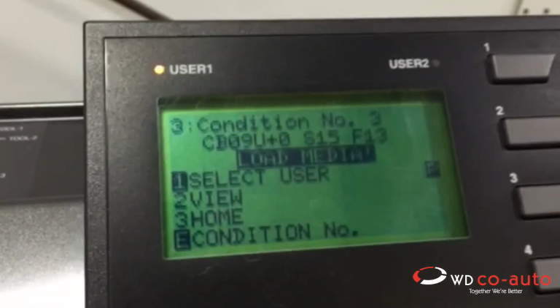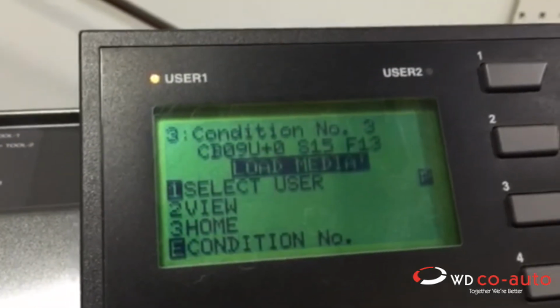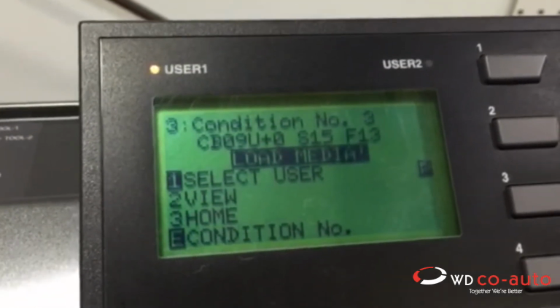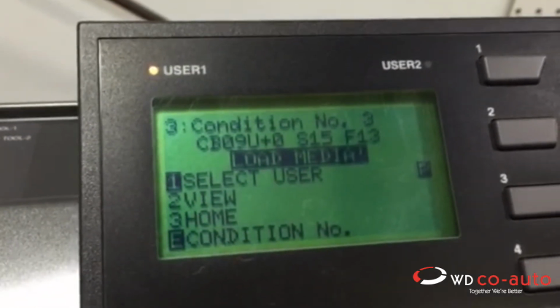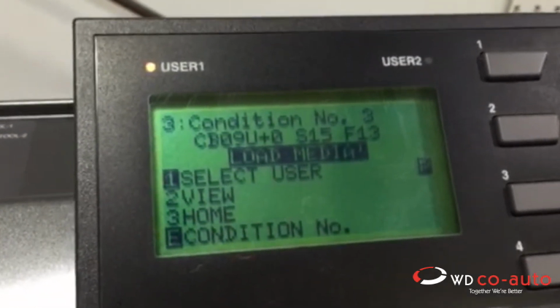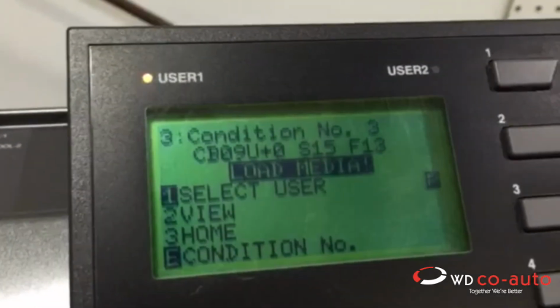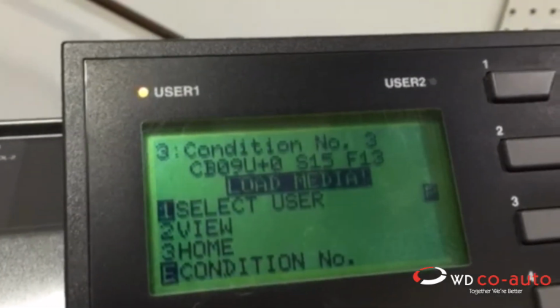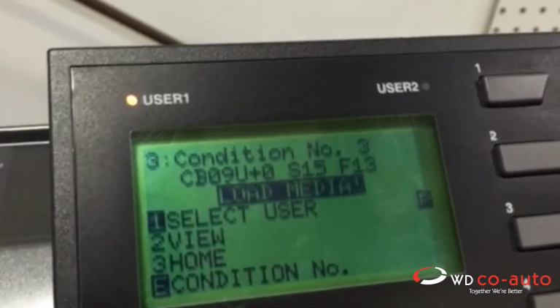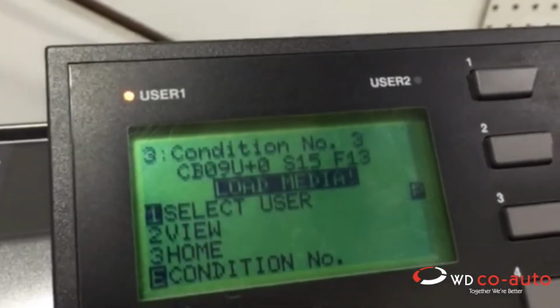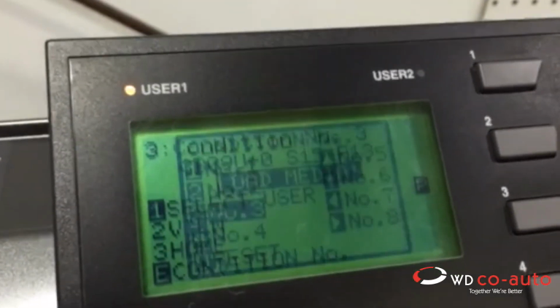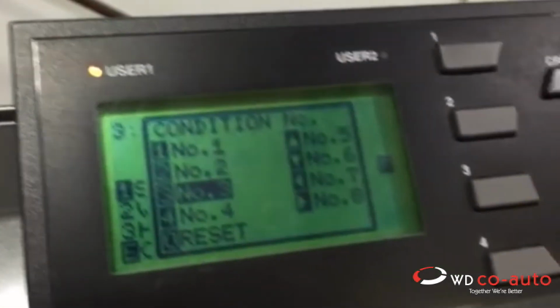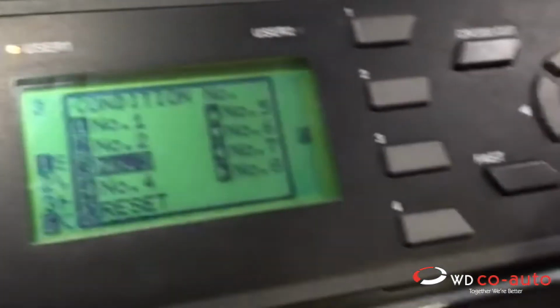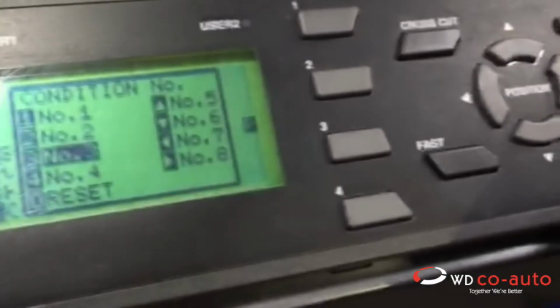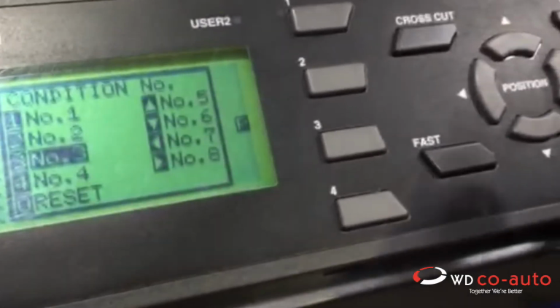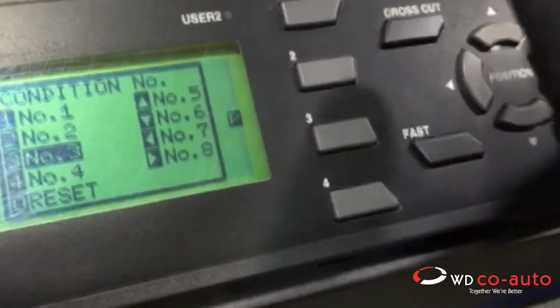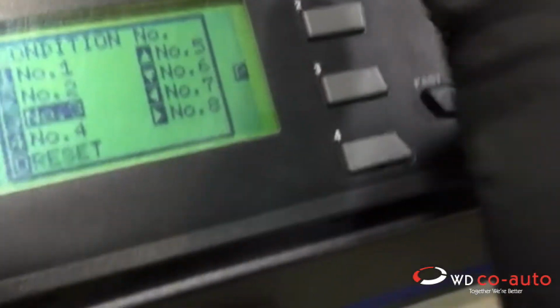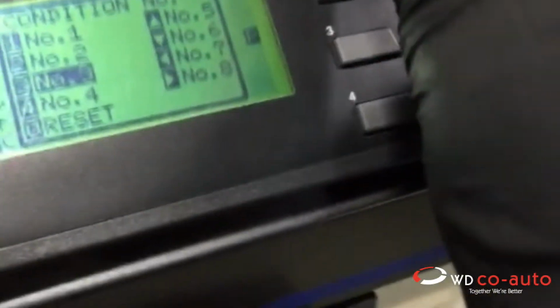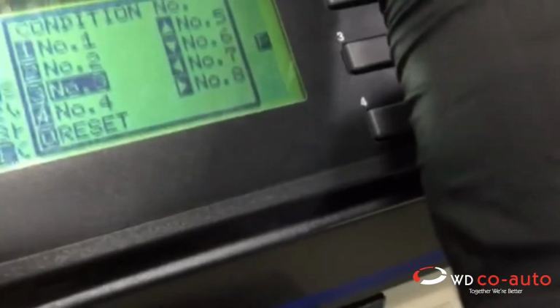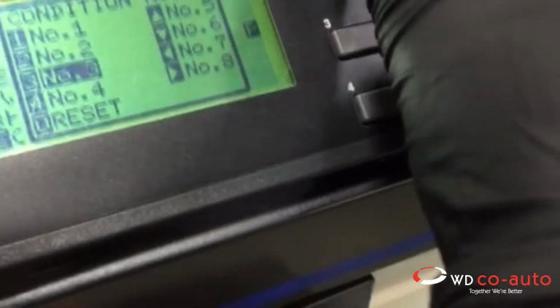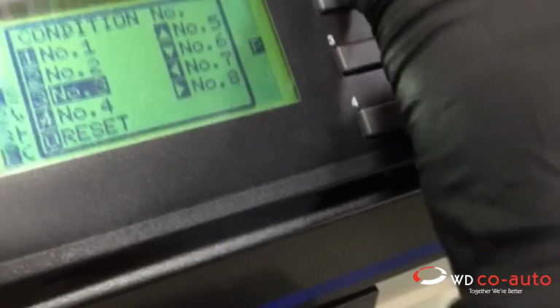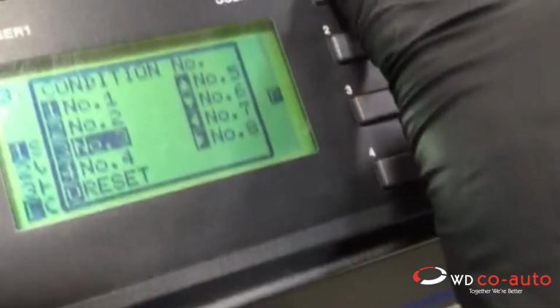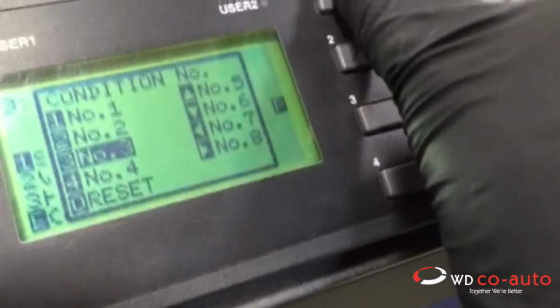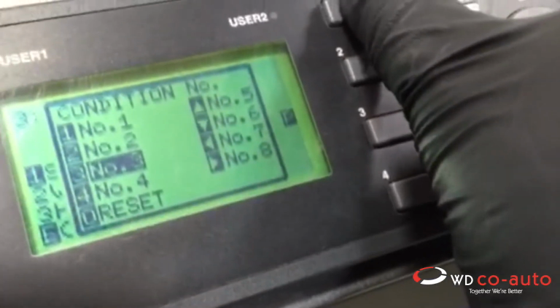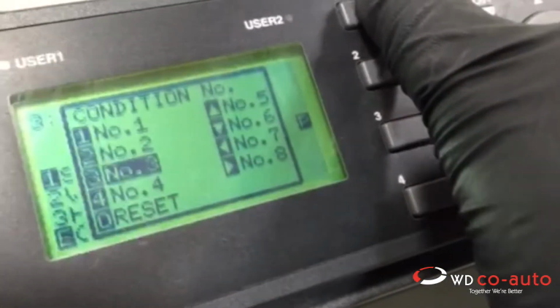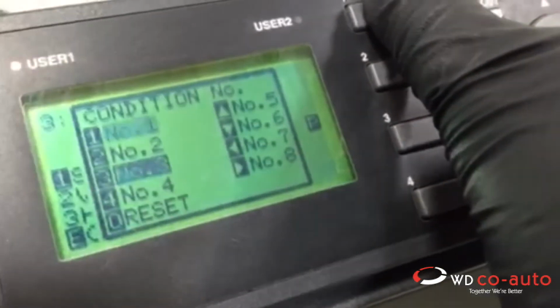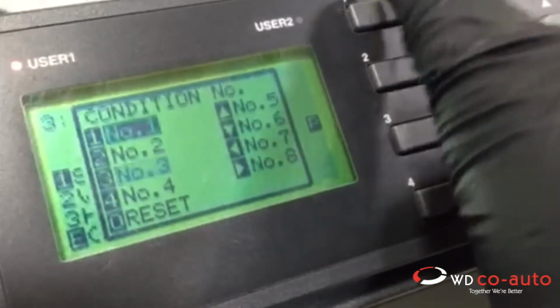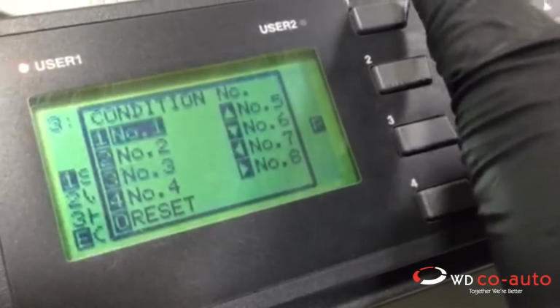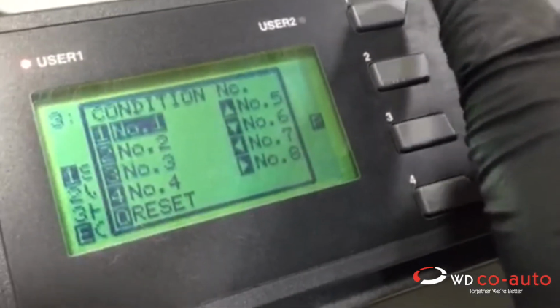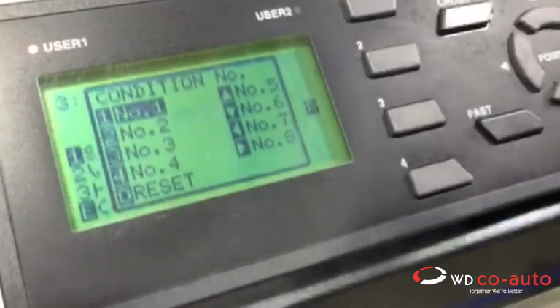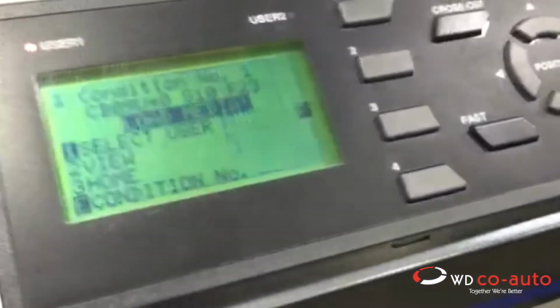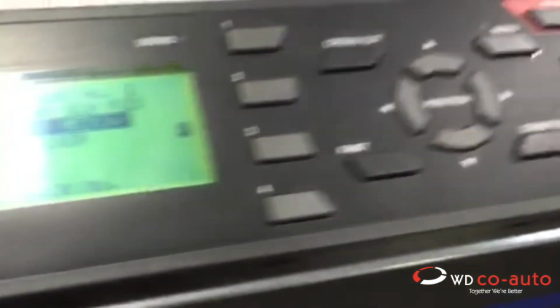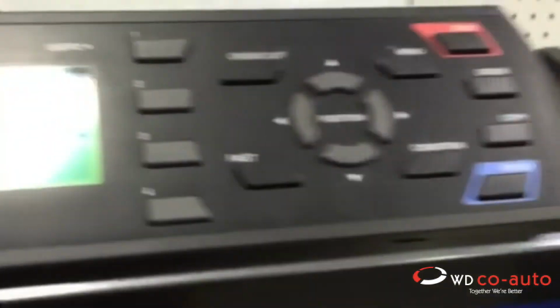You want to change to number one — hold it down, just at the same time push number one. And that's it.